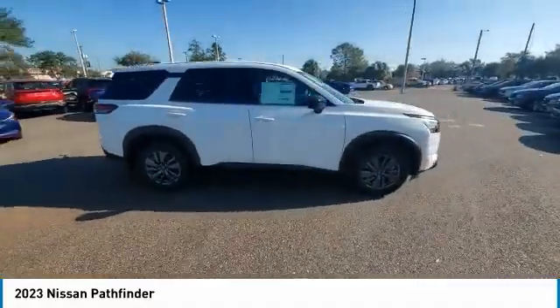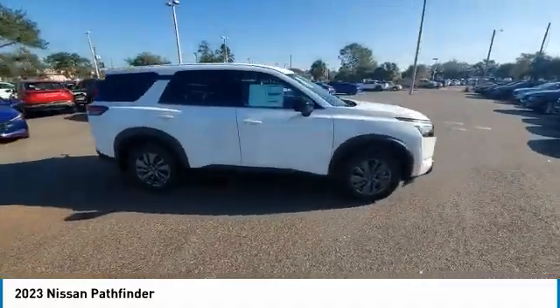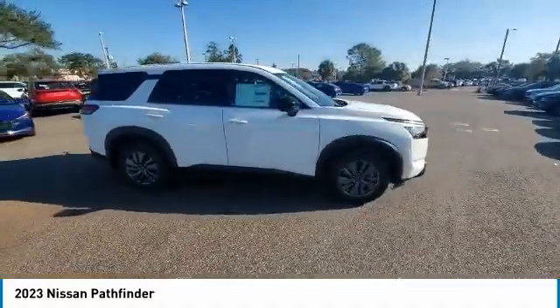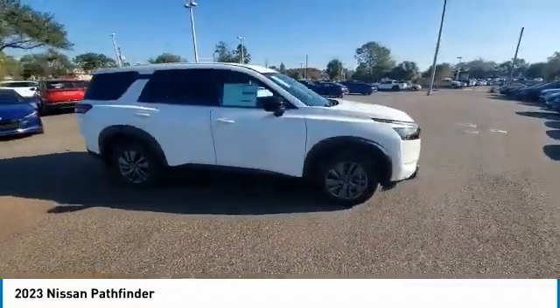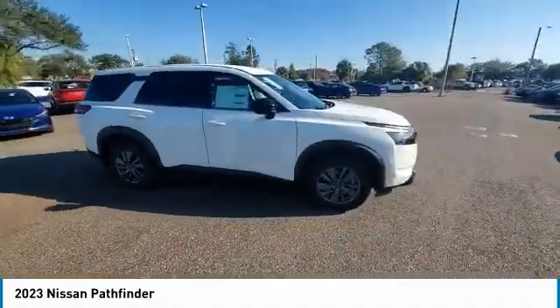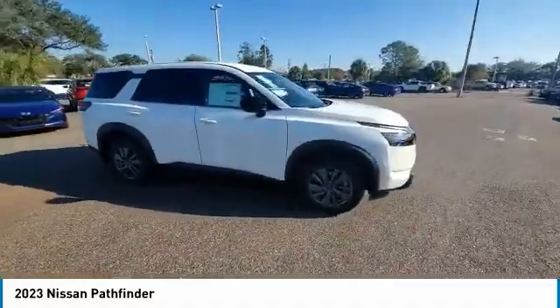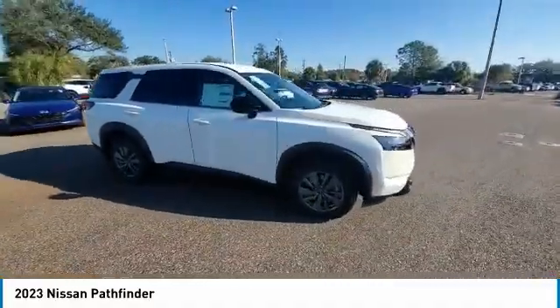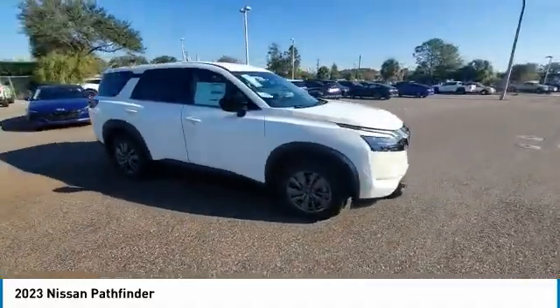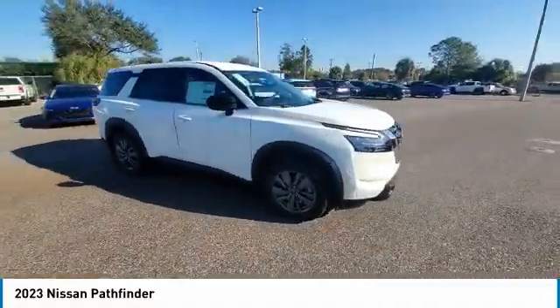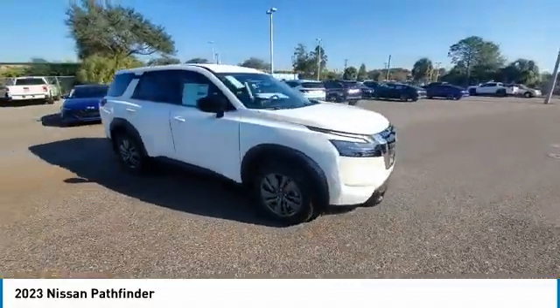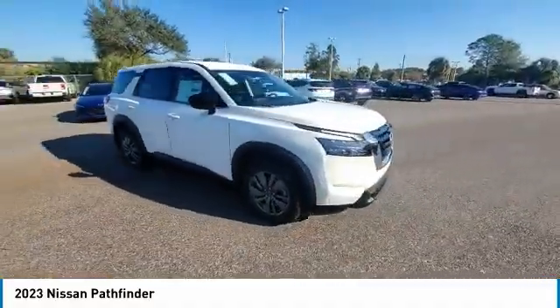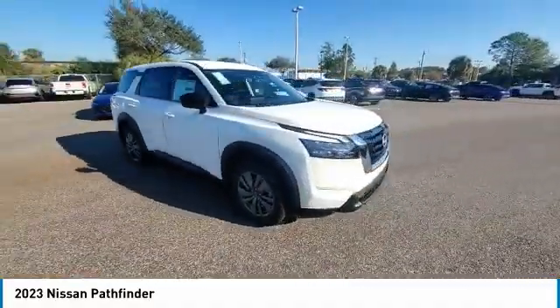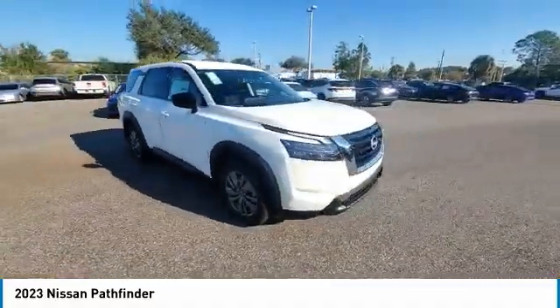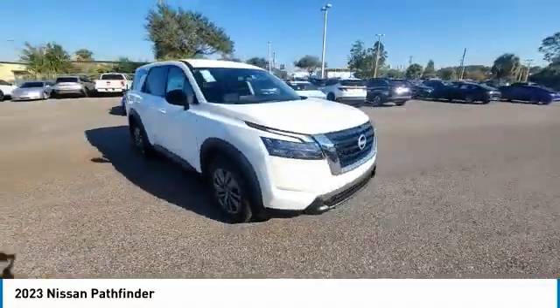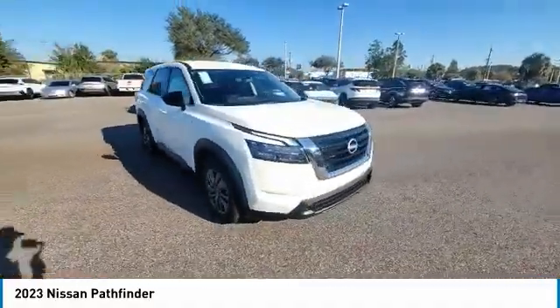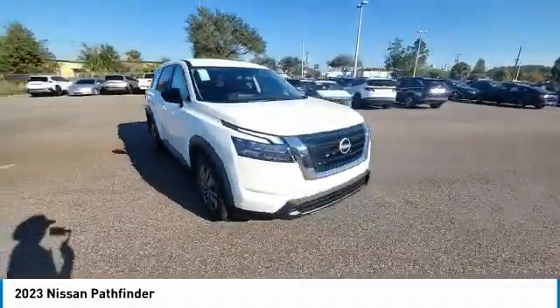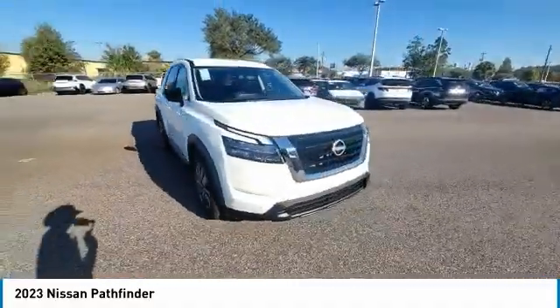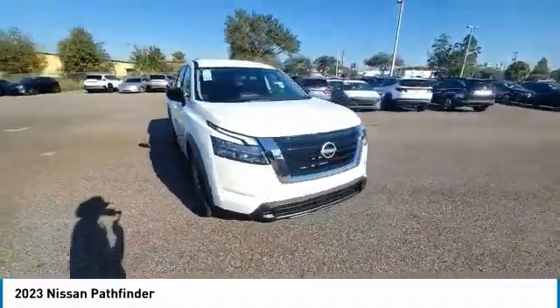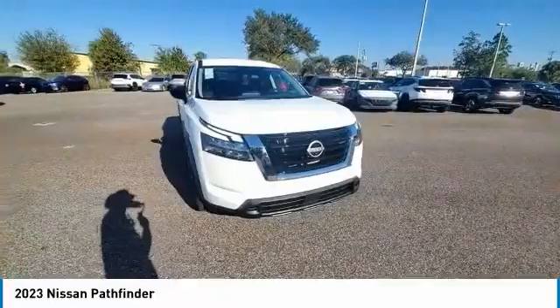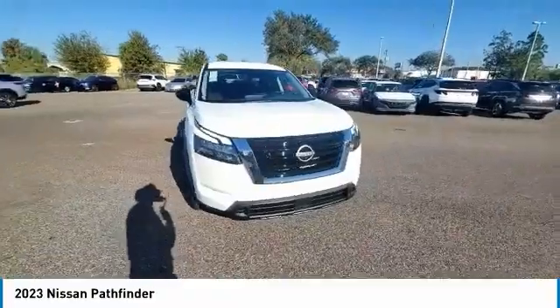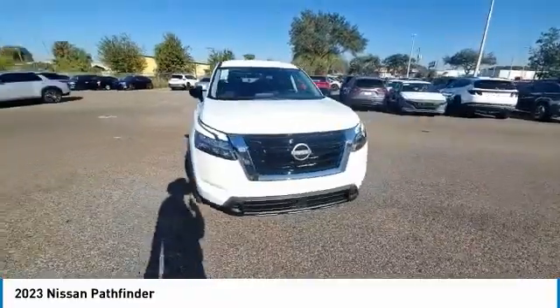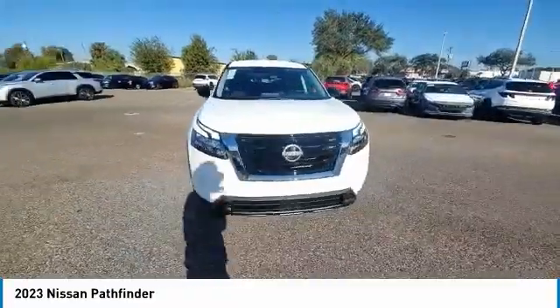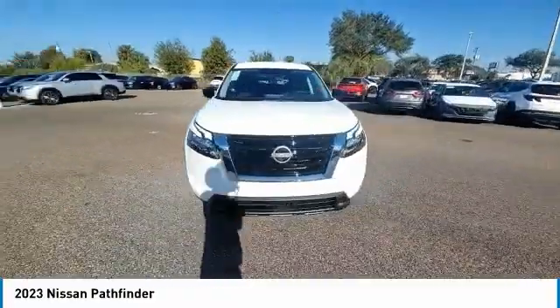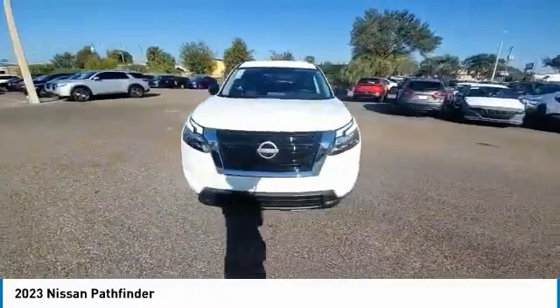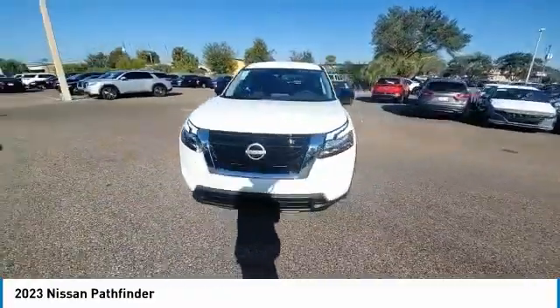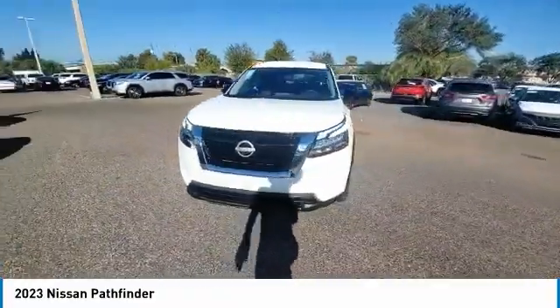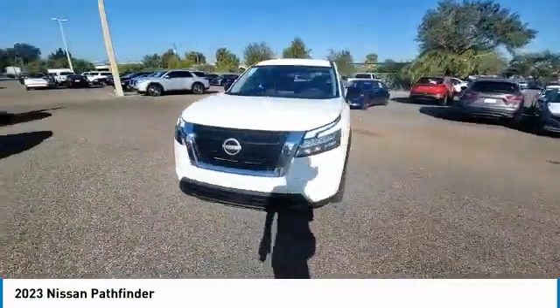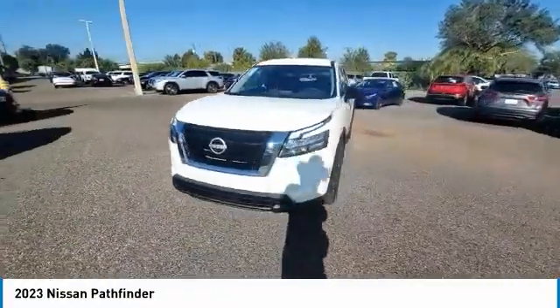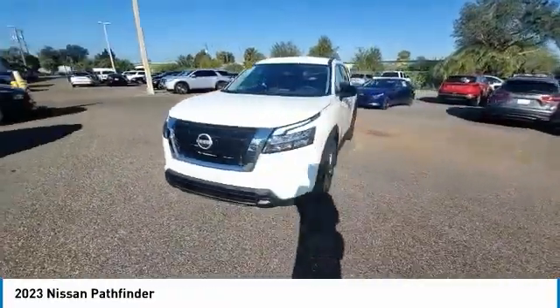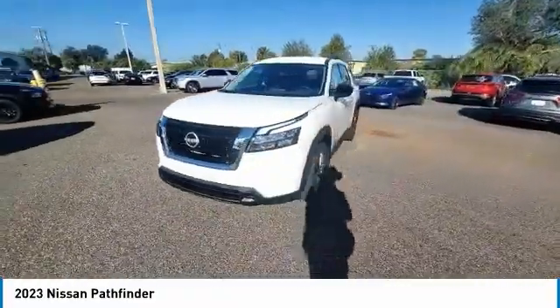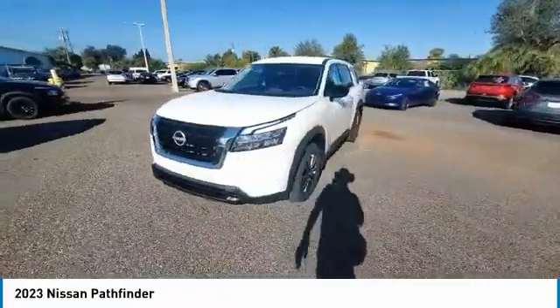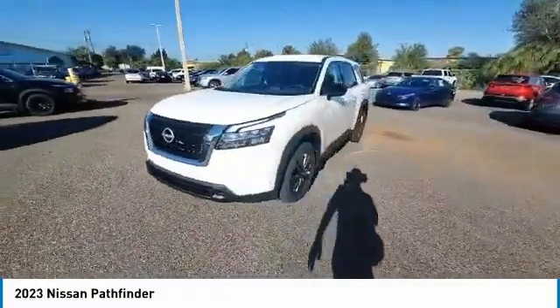This SUV appeals to both truck lovers and car lovers. This vehicle has less than 100 miles.